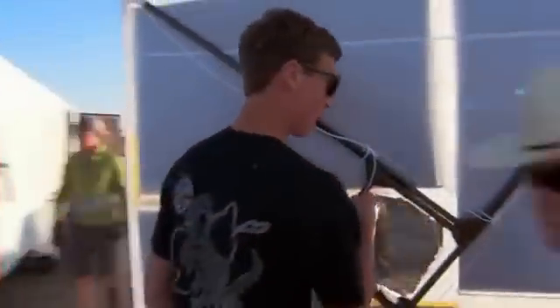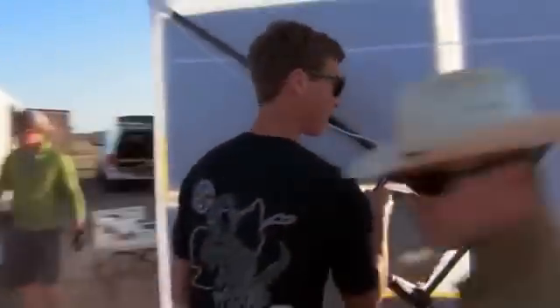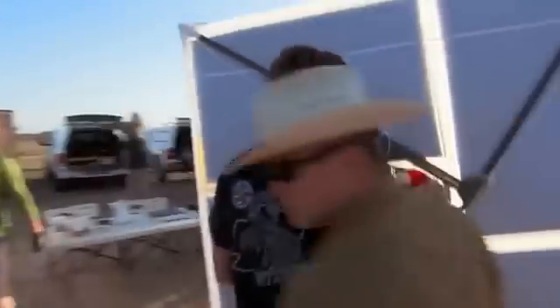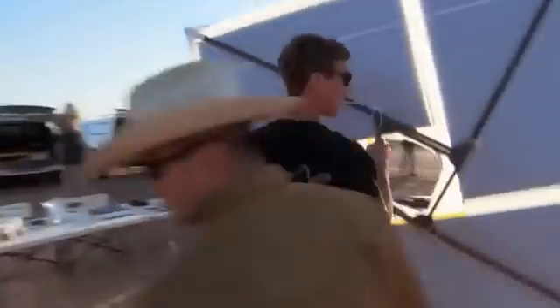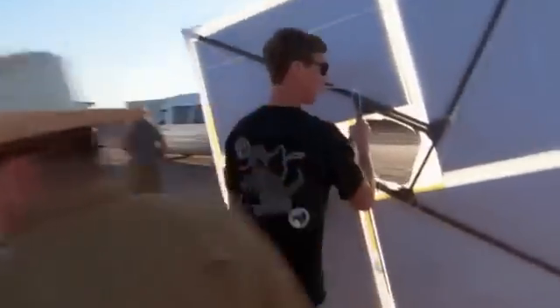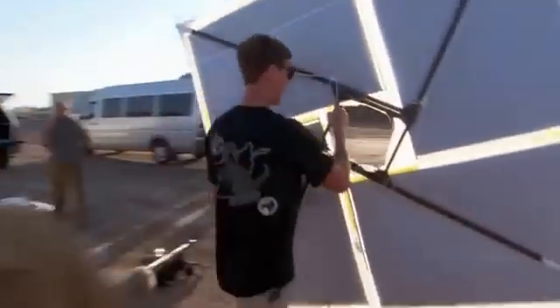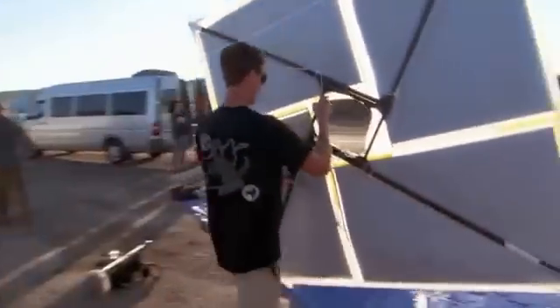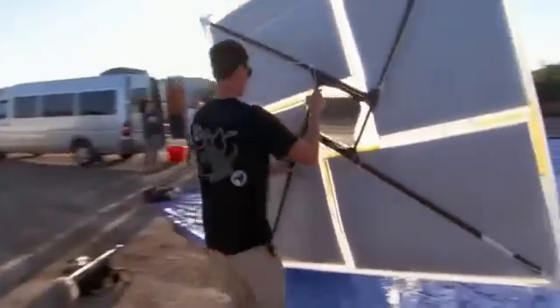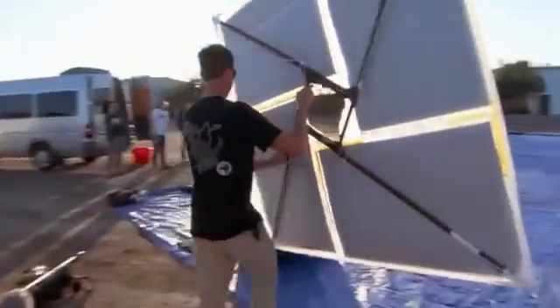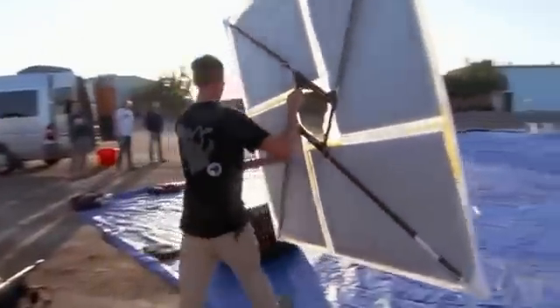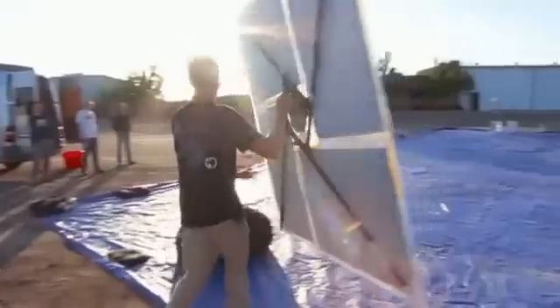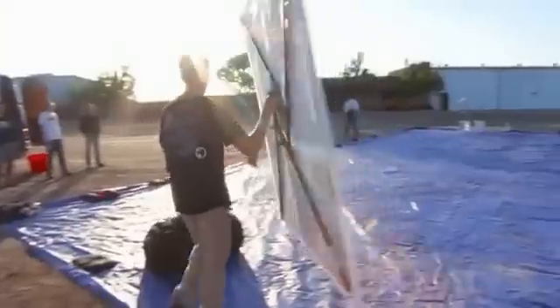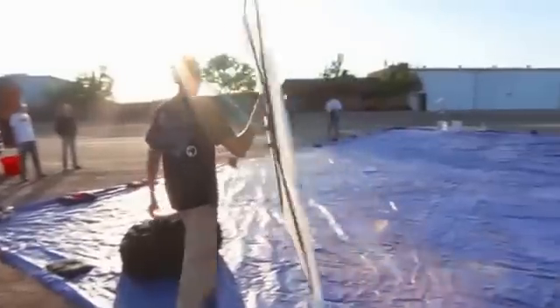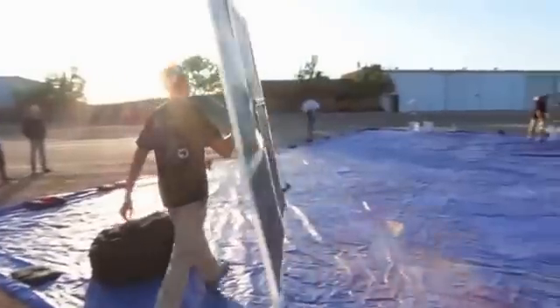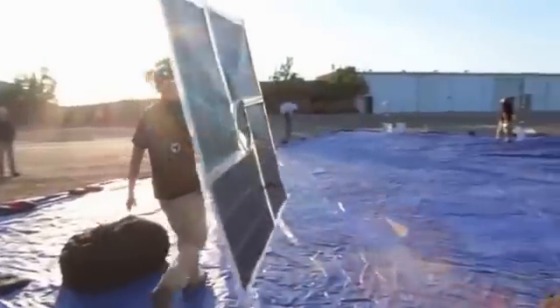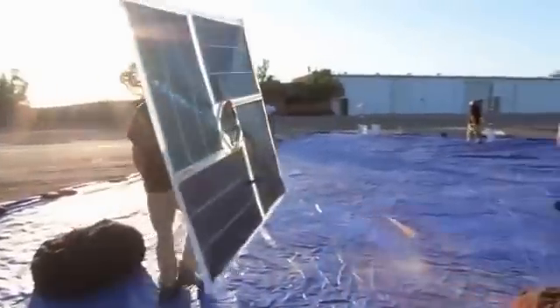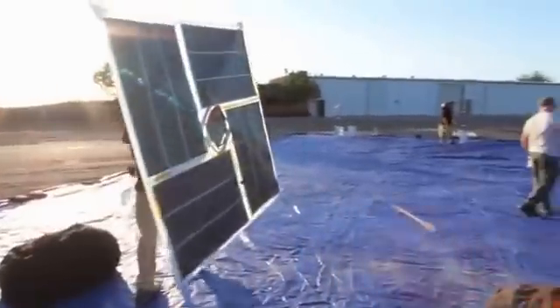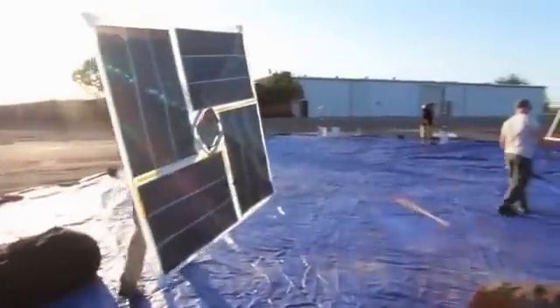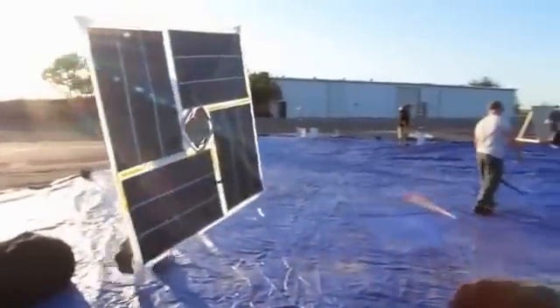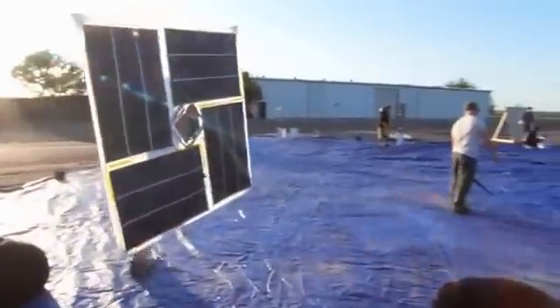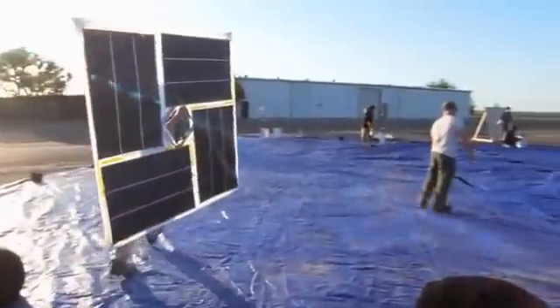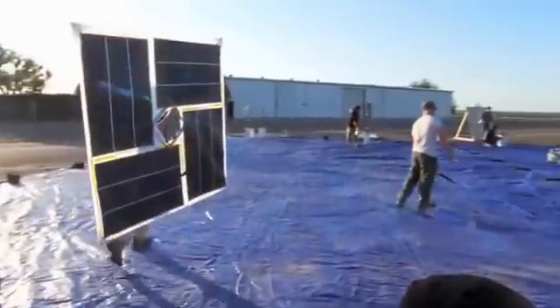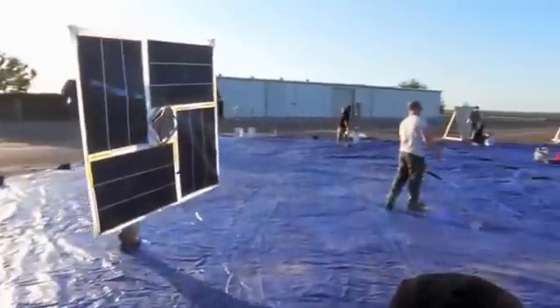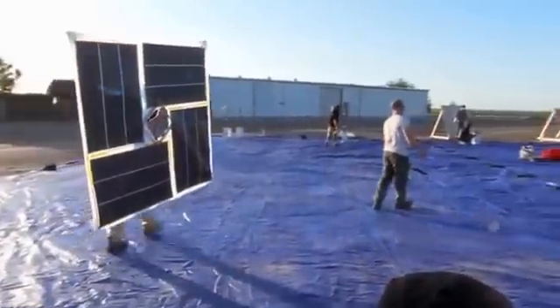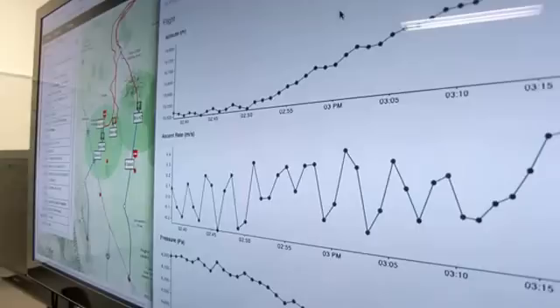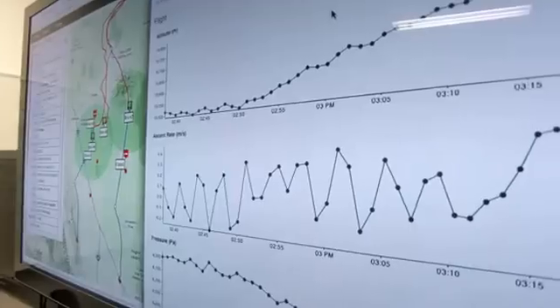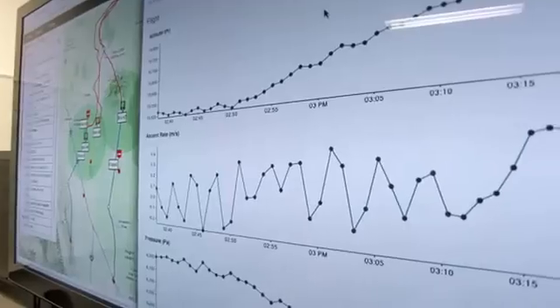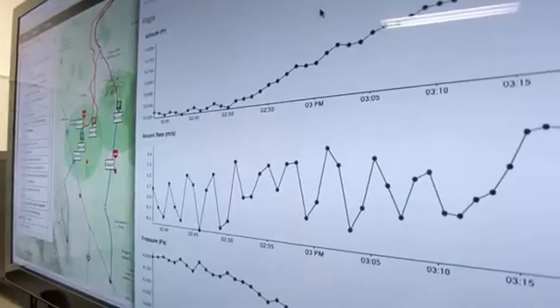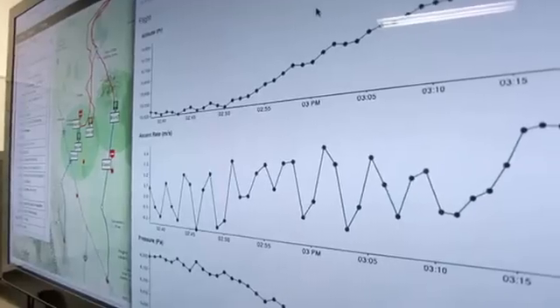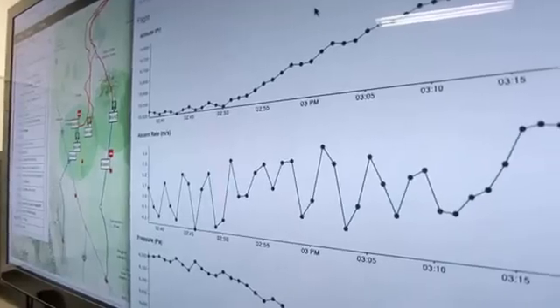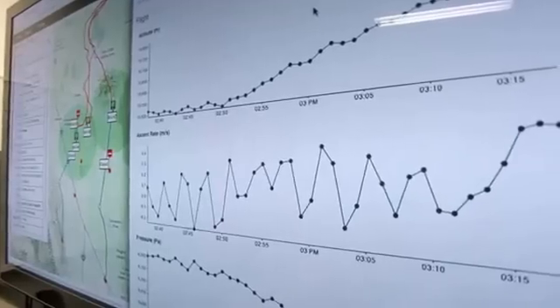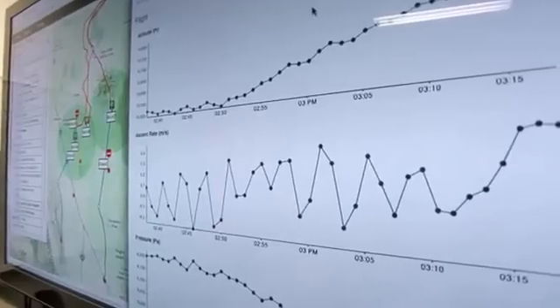The balloons are completely solar powered, and we control them through Loon Mission Control.